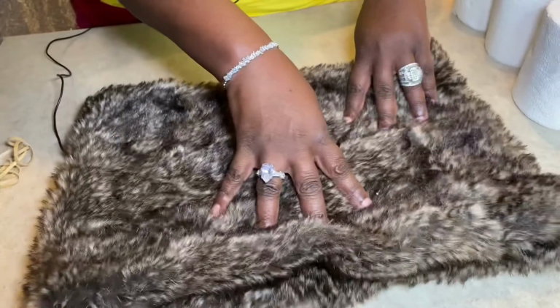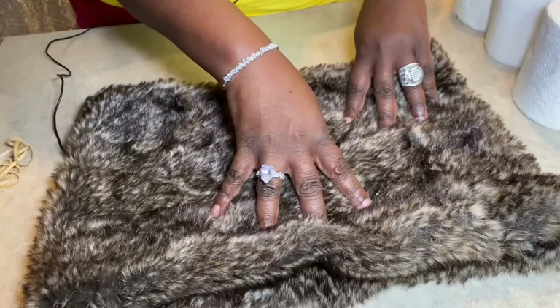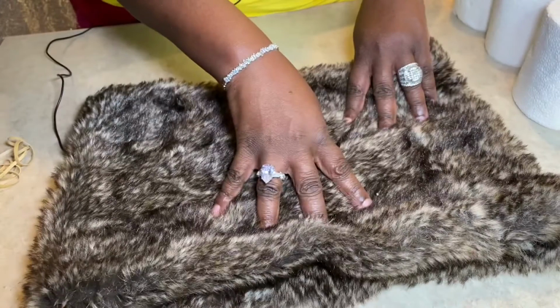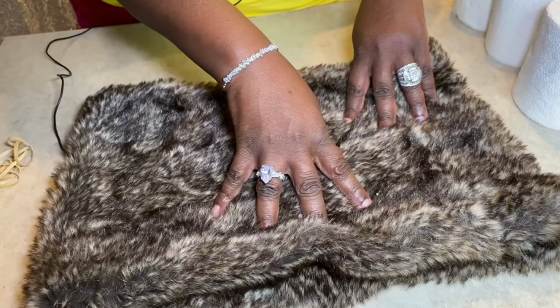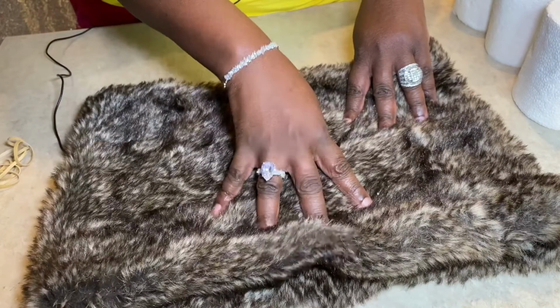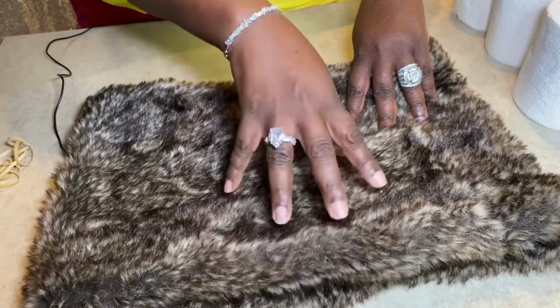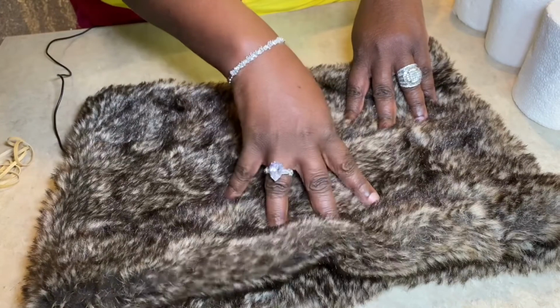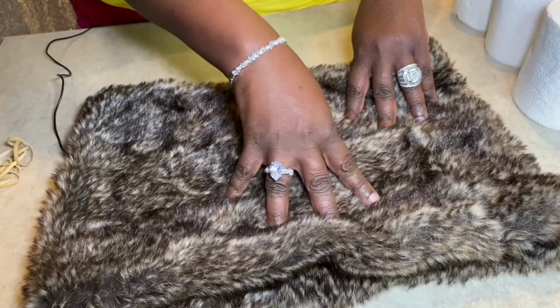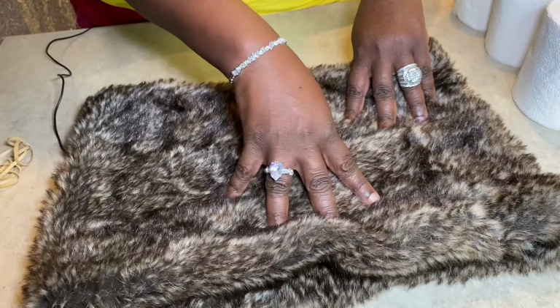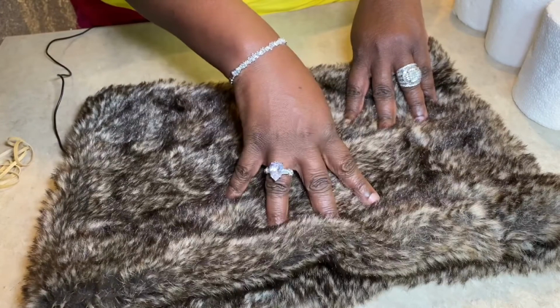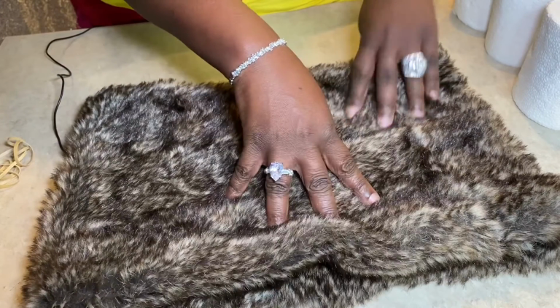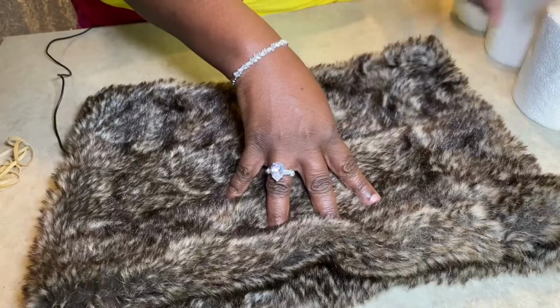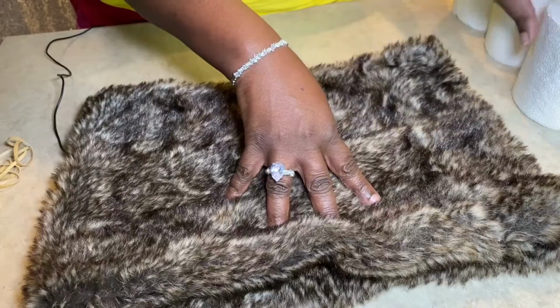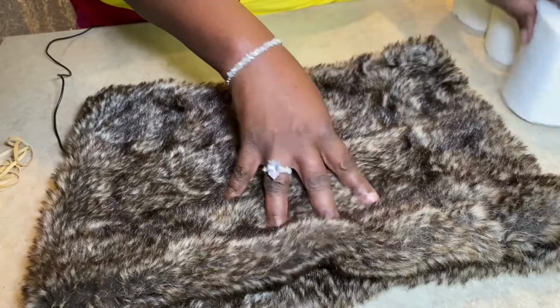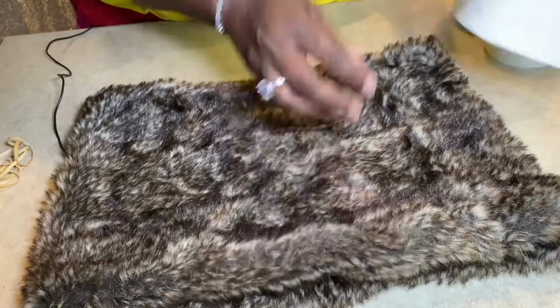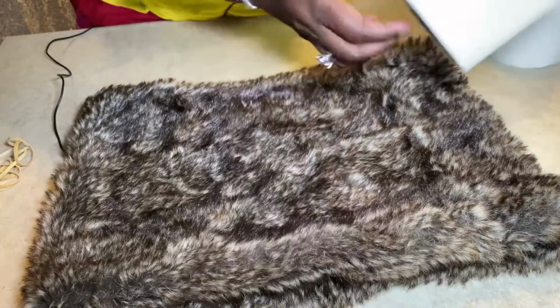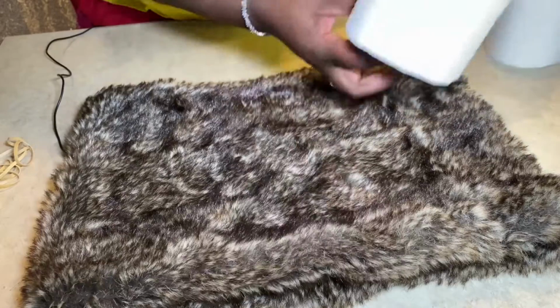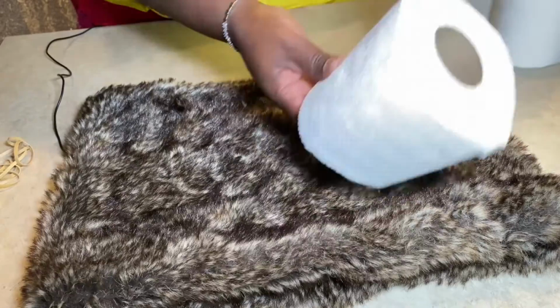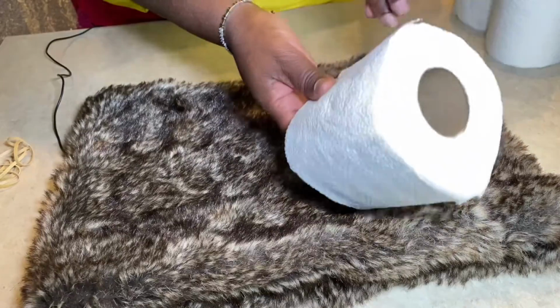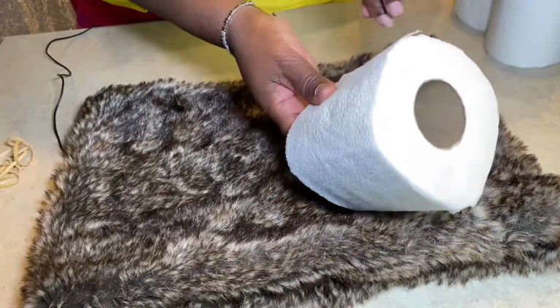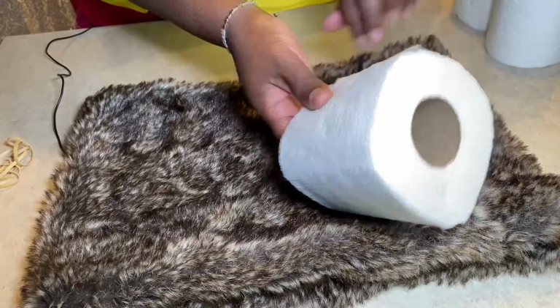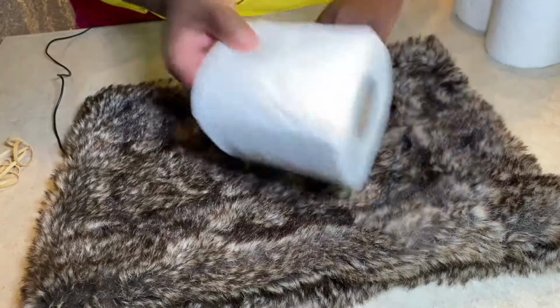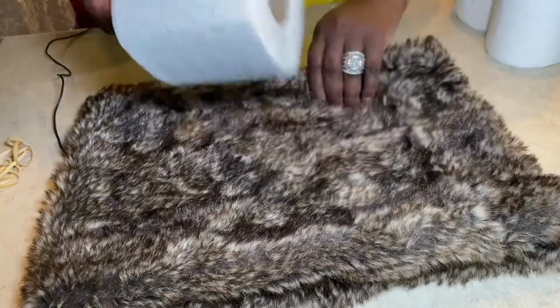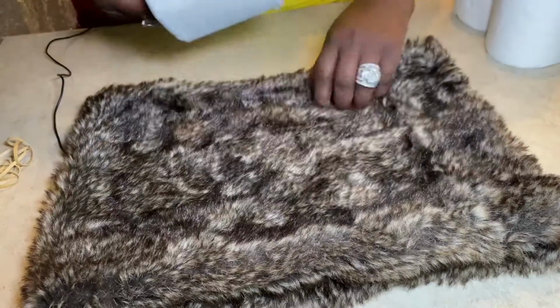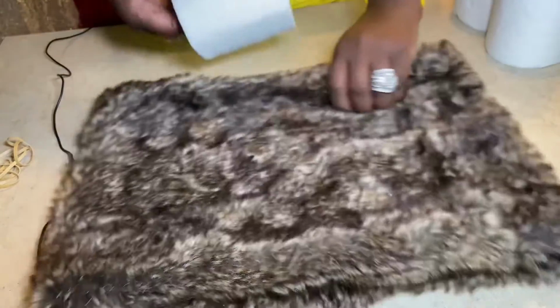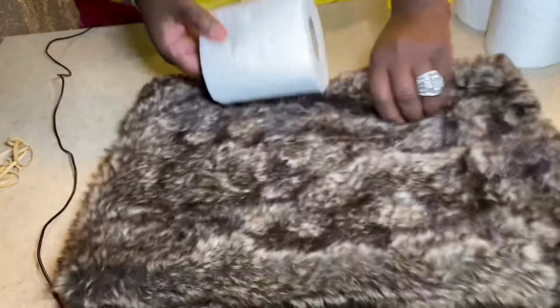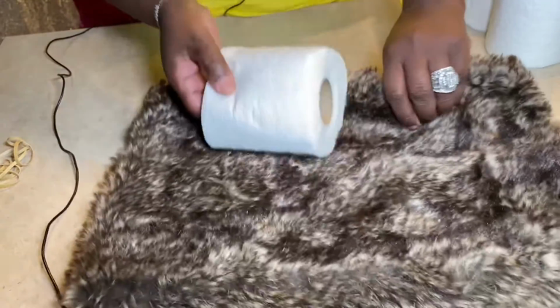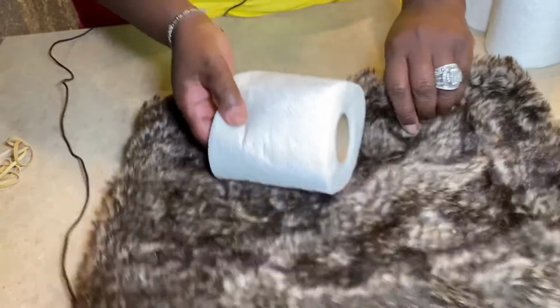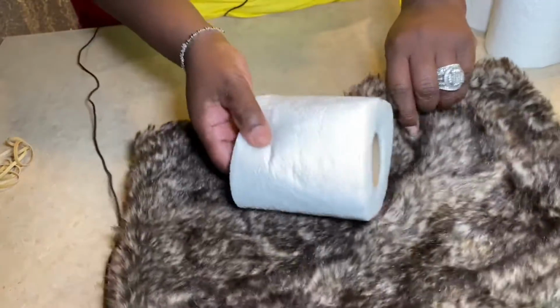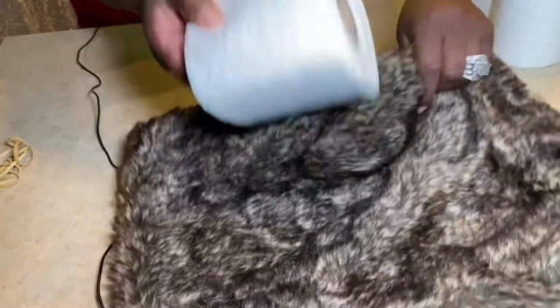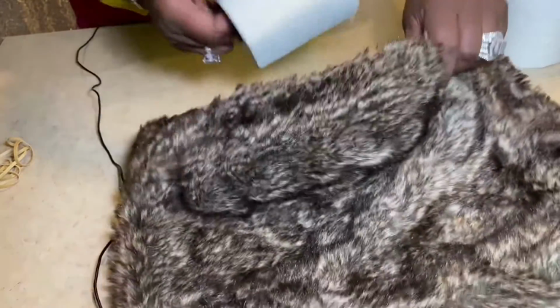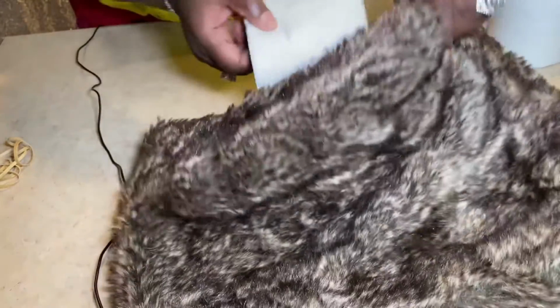I'm going to take the fur collar and stuff it with the rolls of toilet paper.